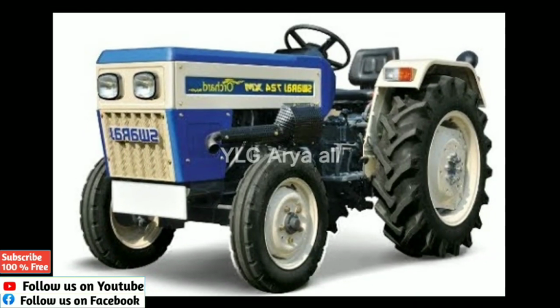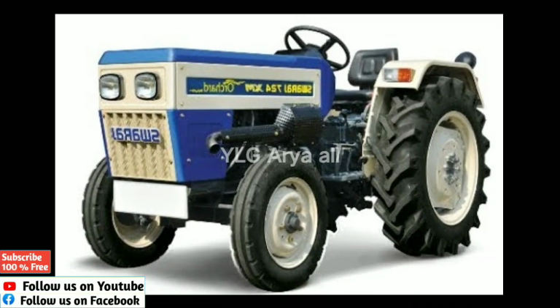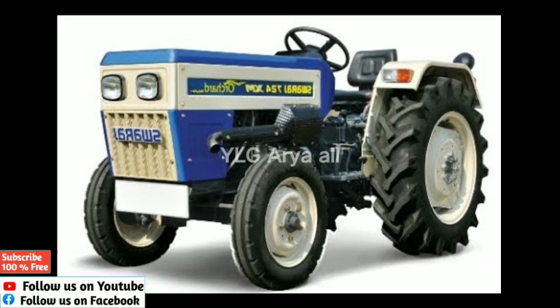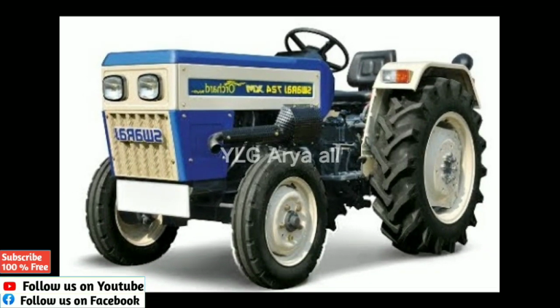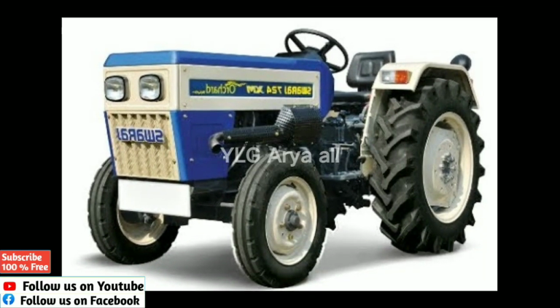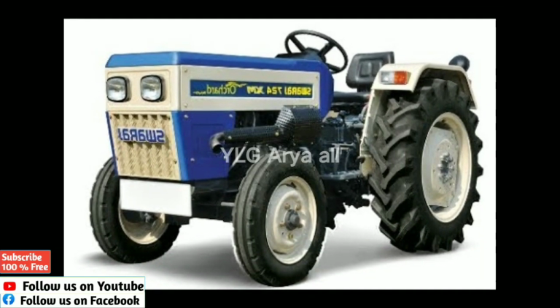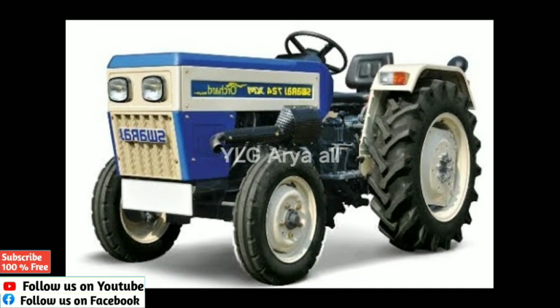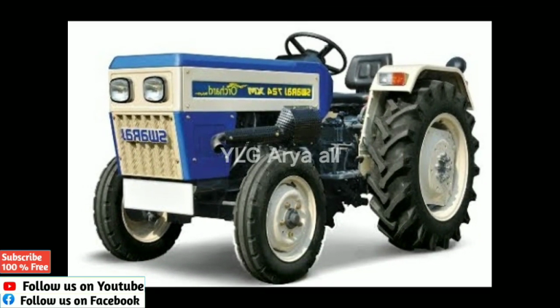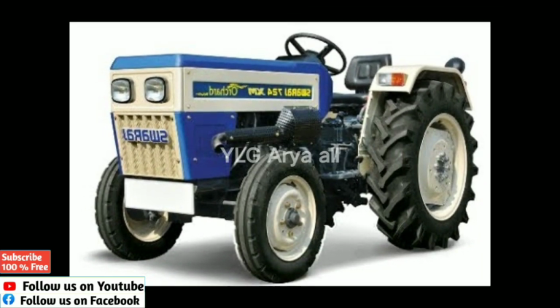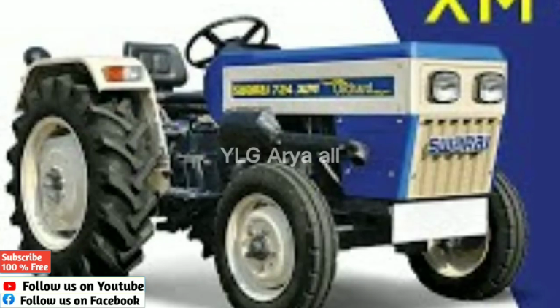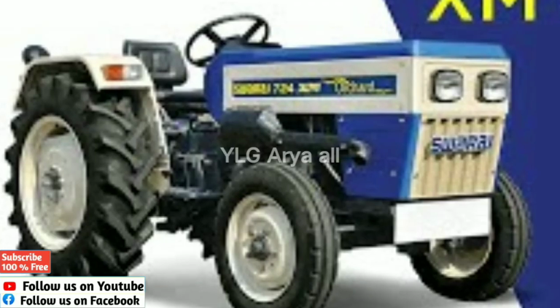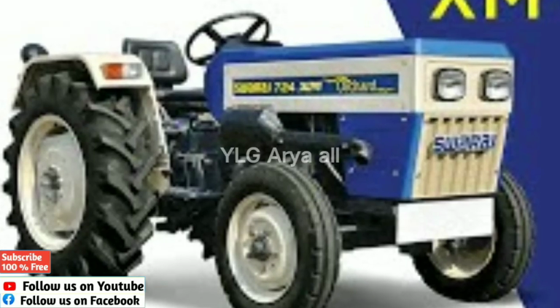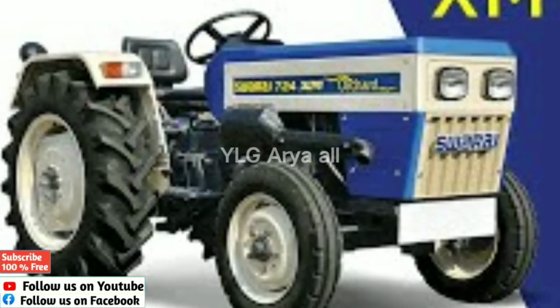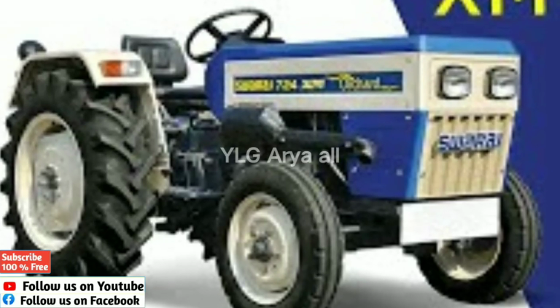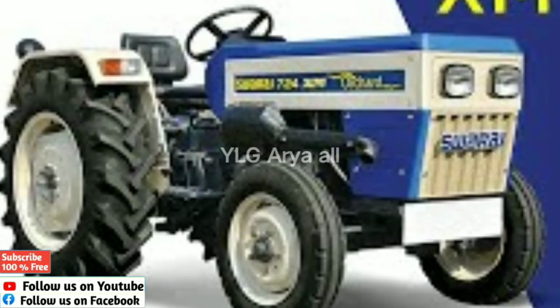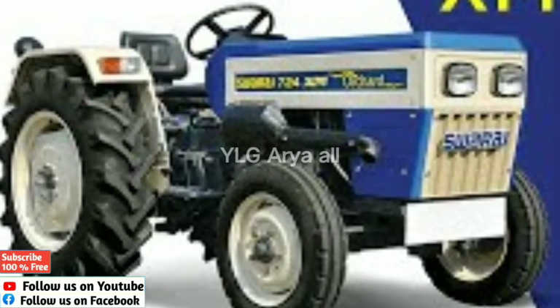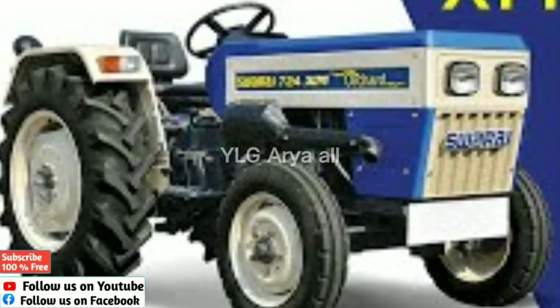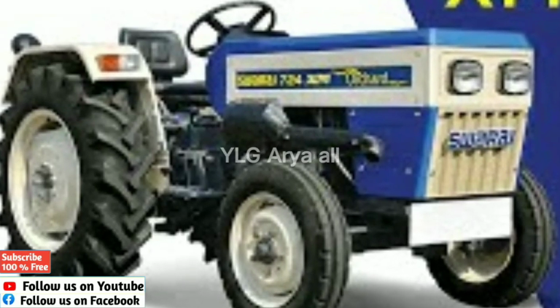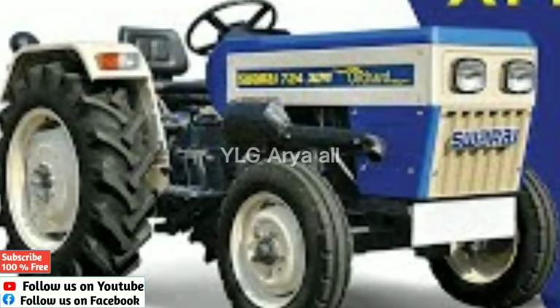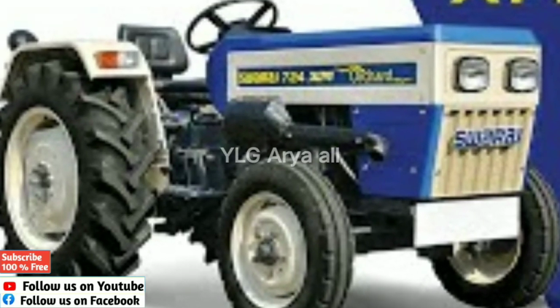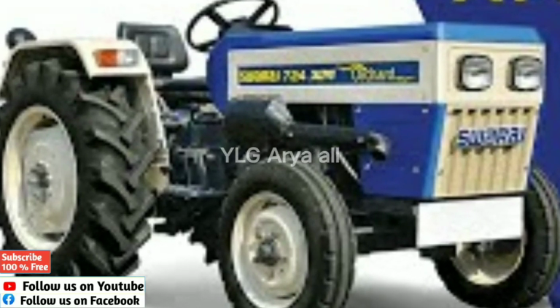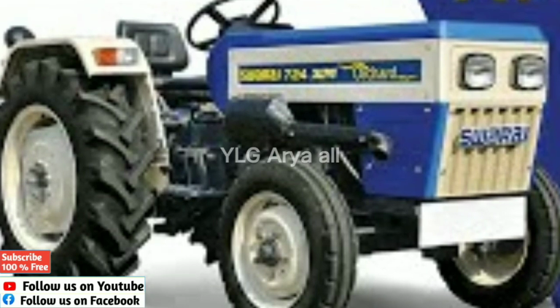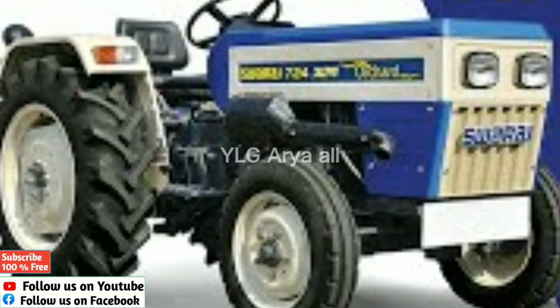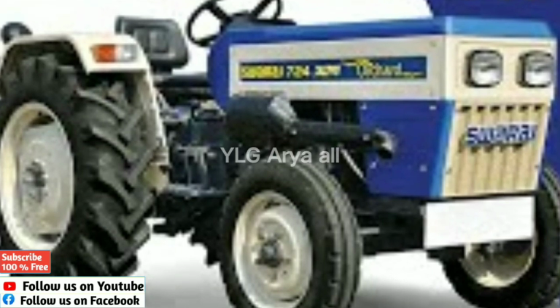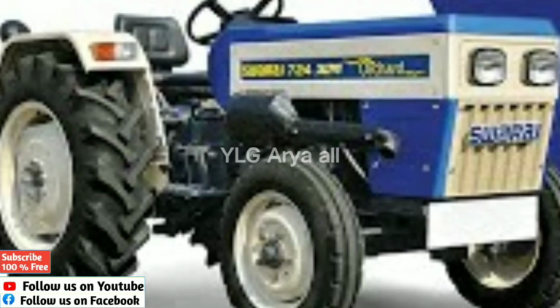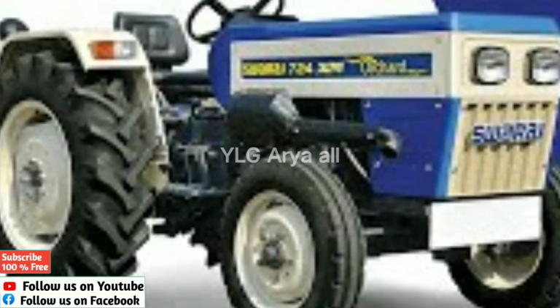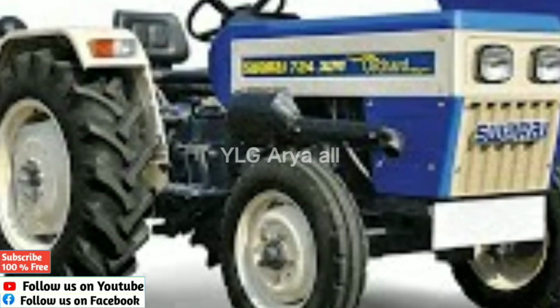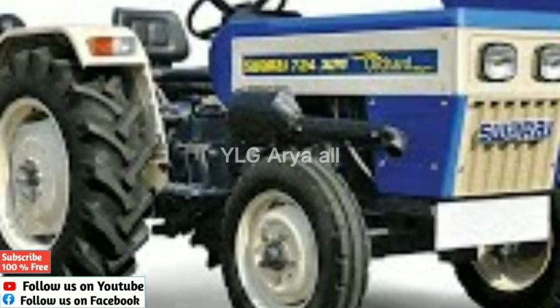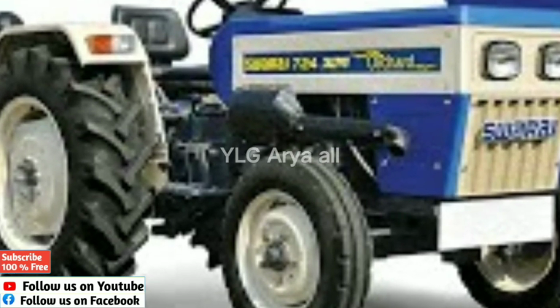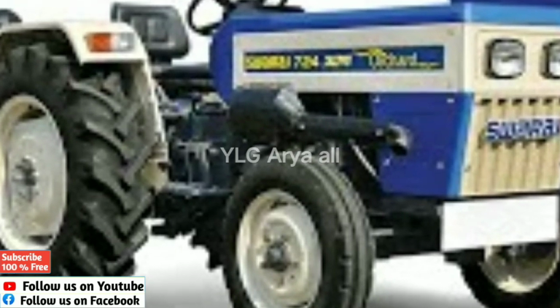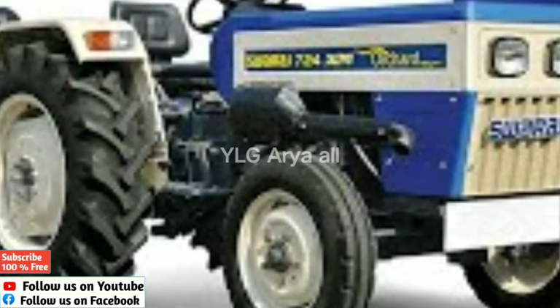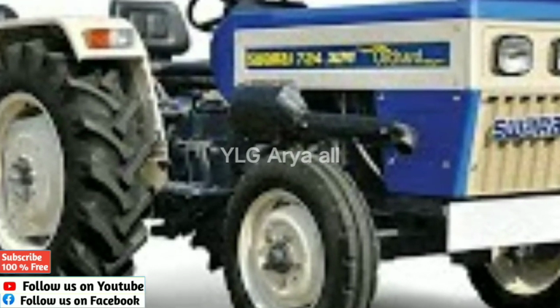This is the hydraulic capacity of the tractor. This is the front tire specification.